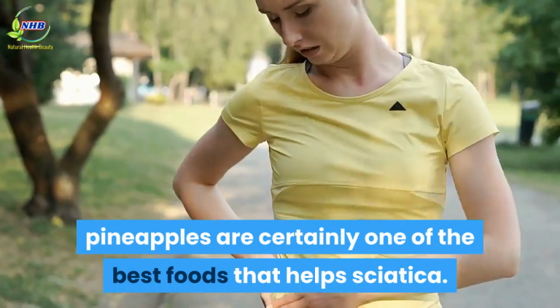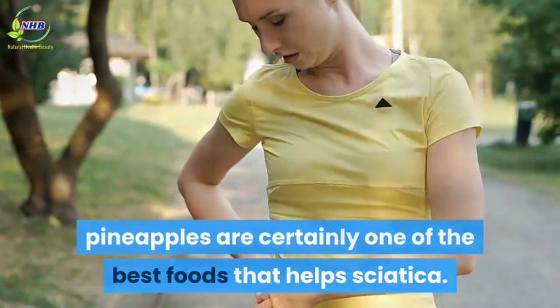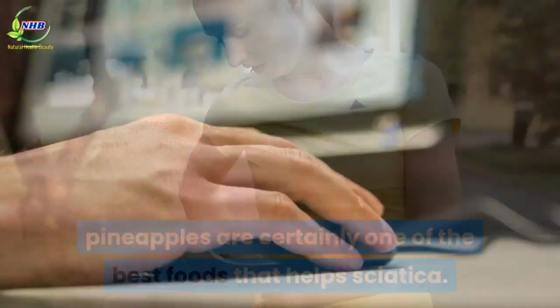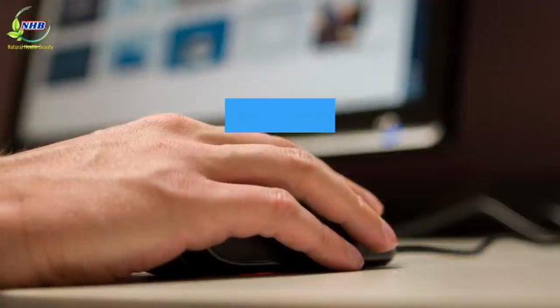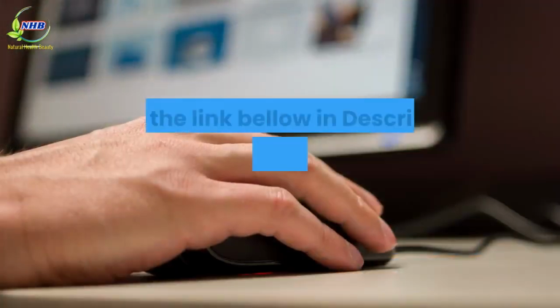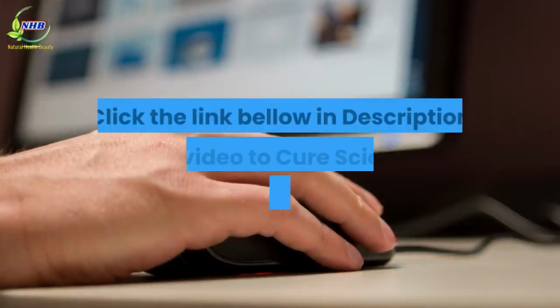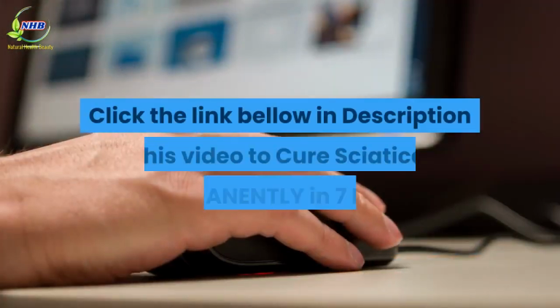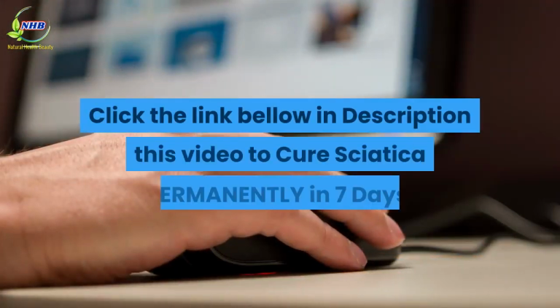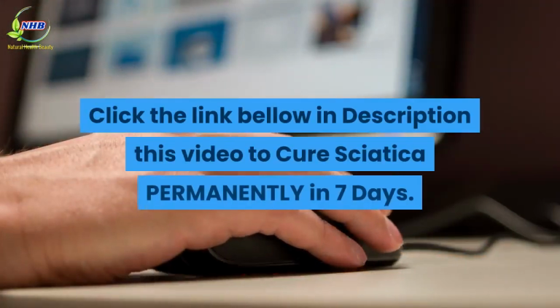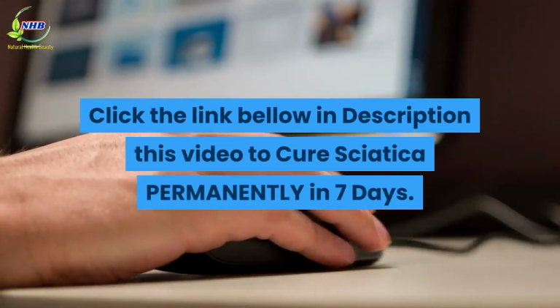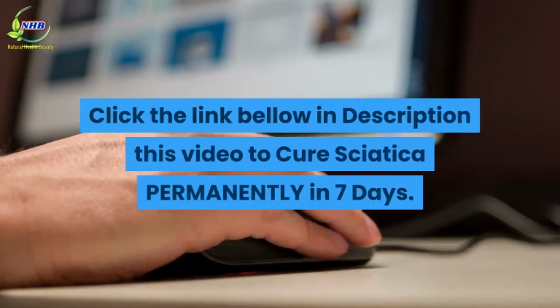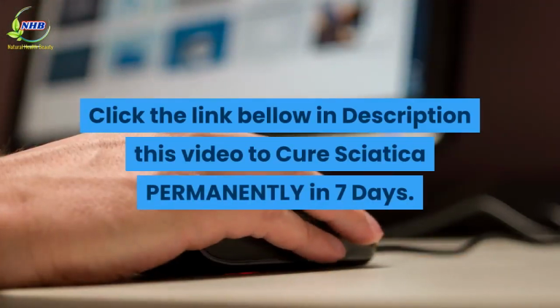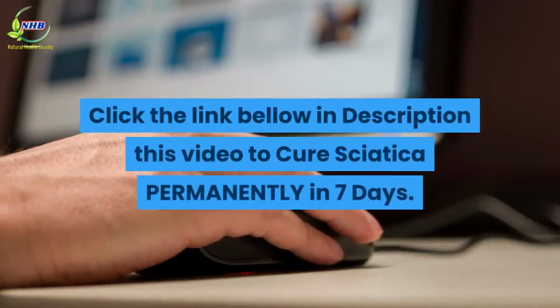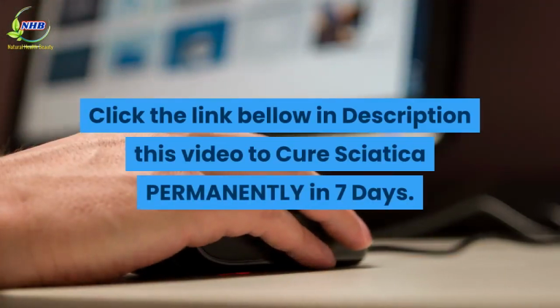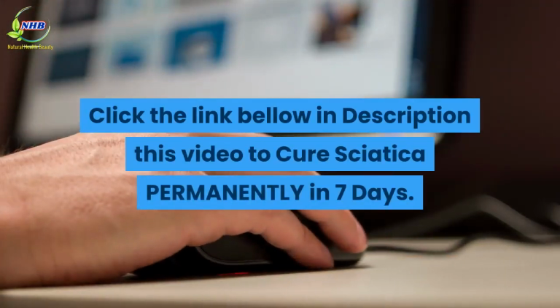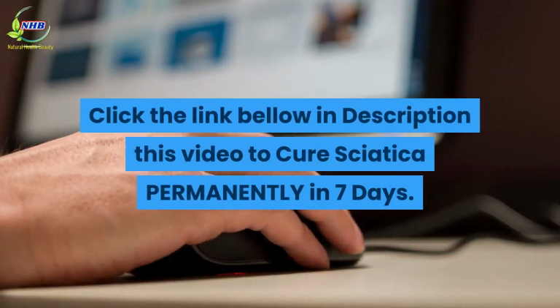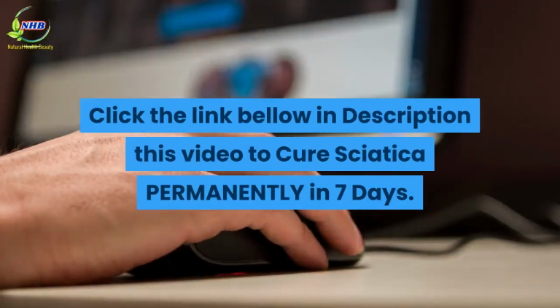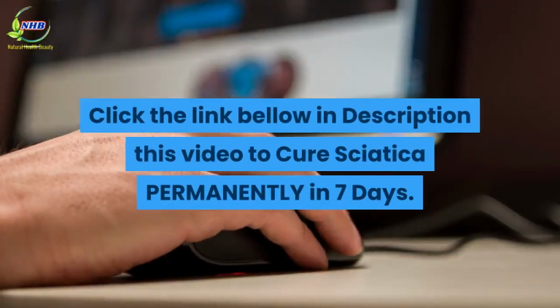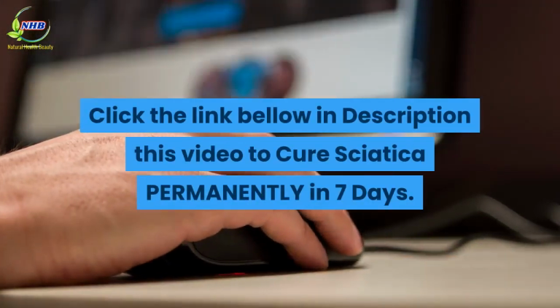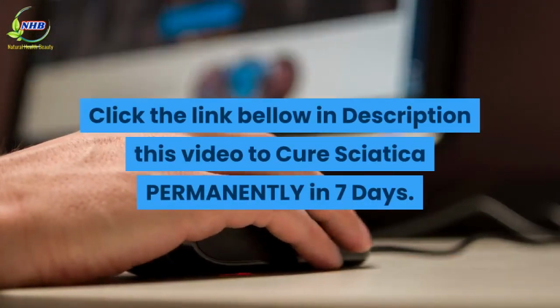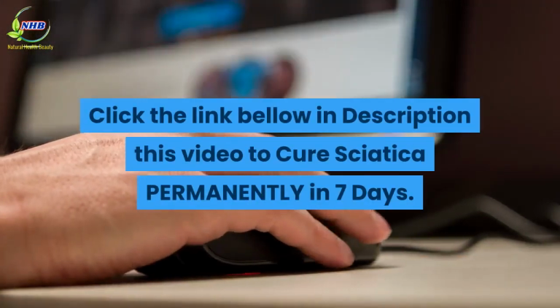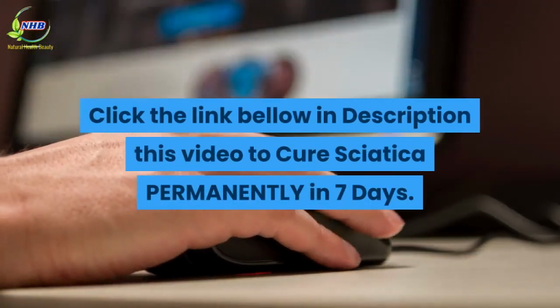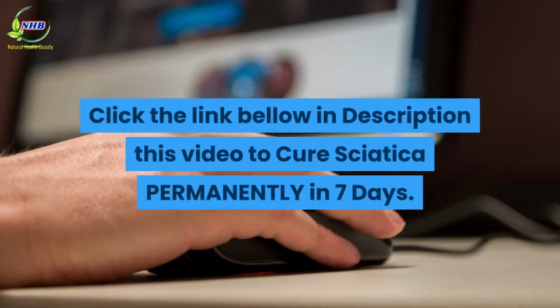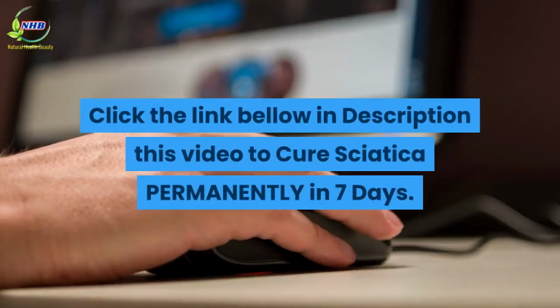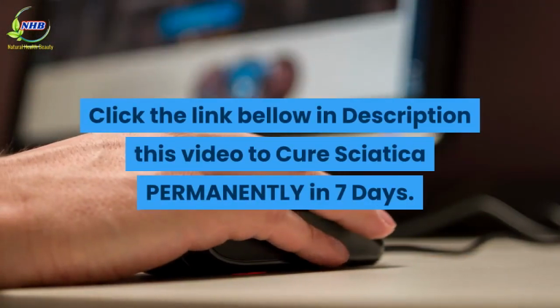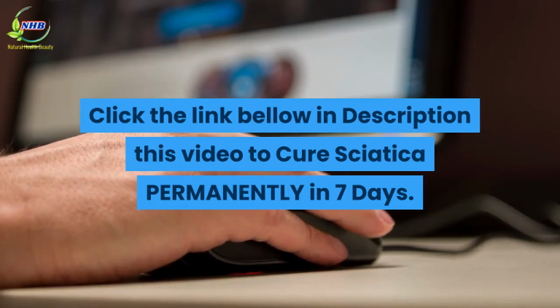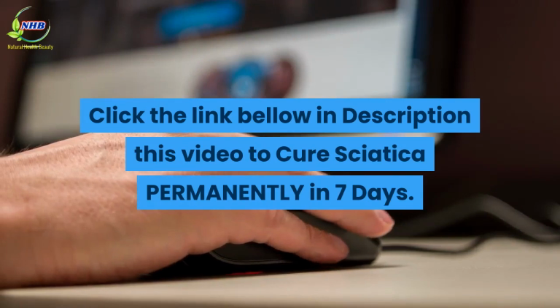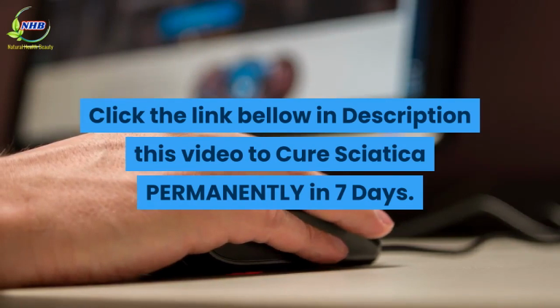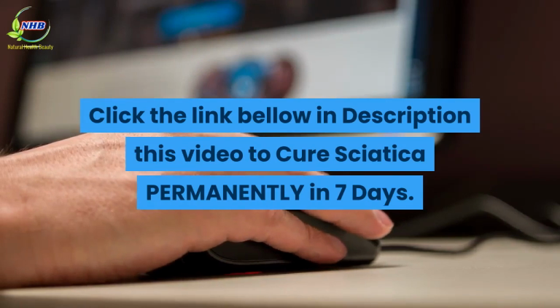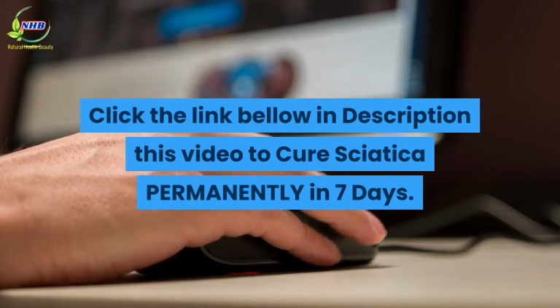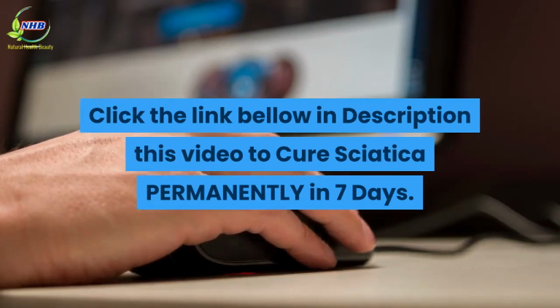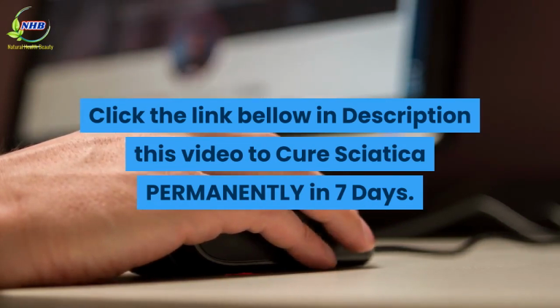Click the link below in the description to cure sciatica permanently in 7 days.